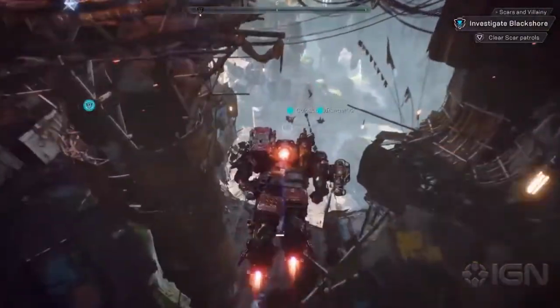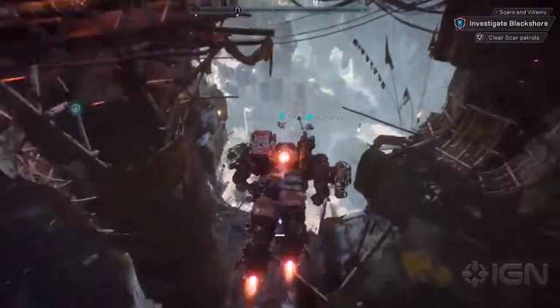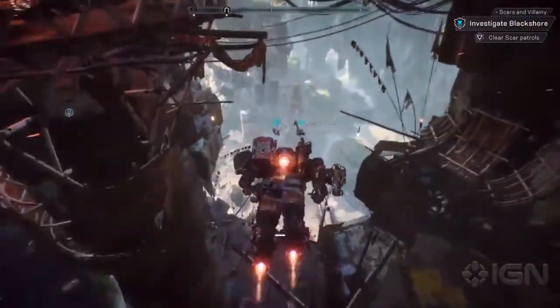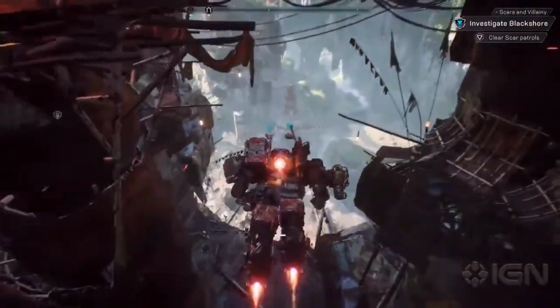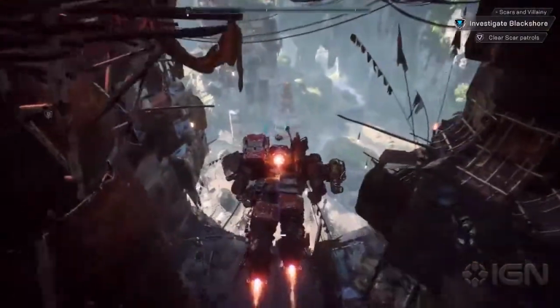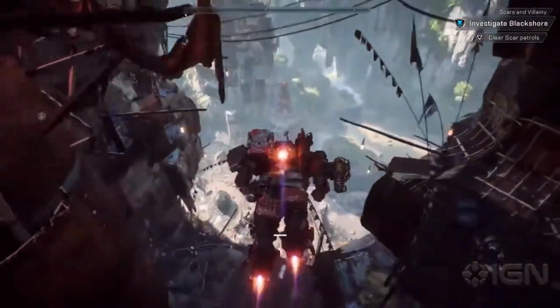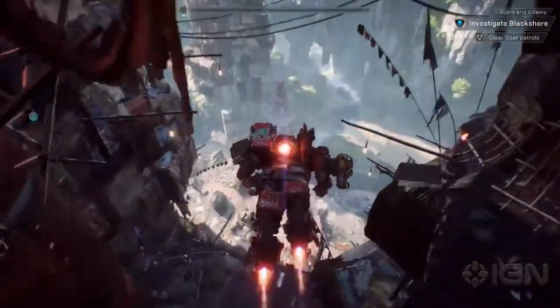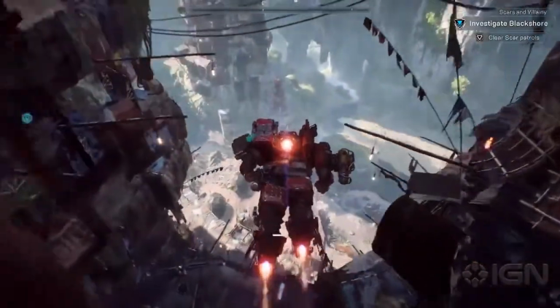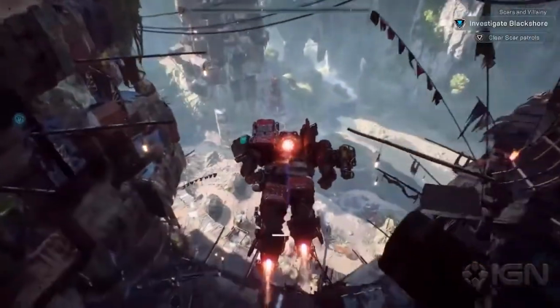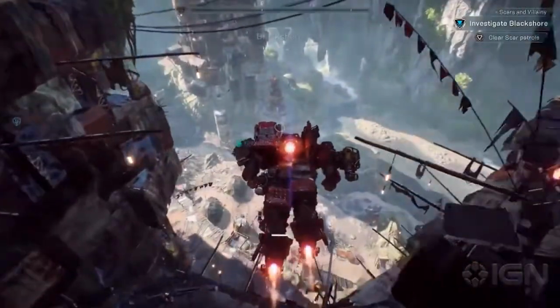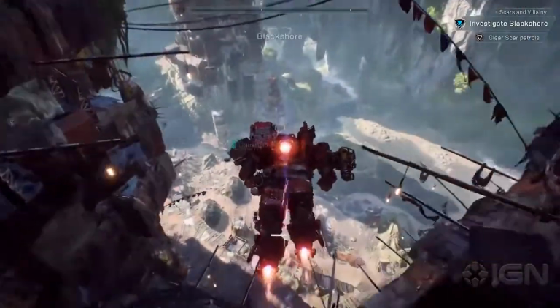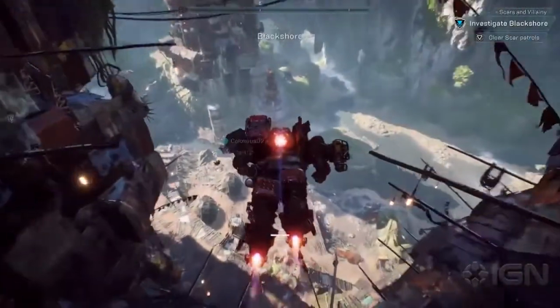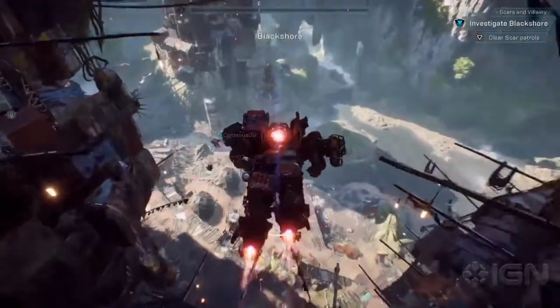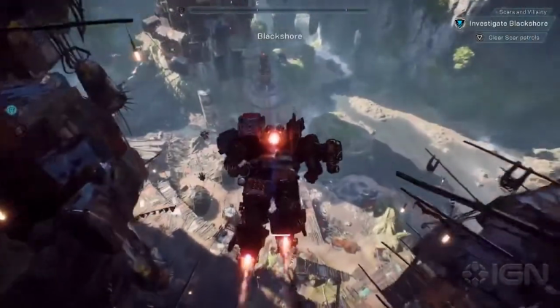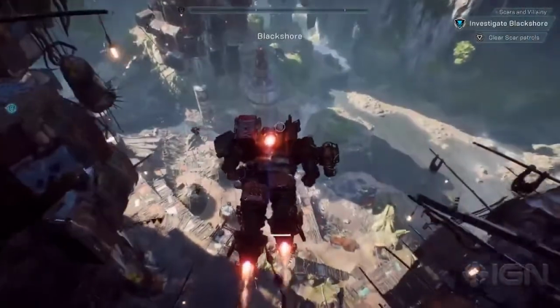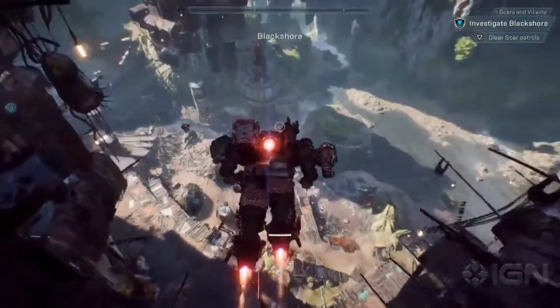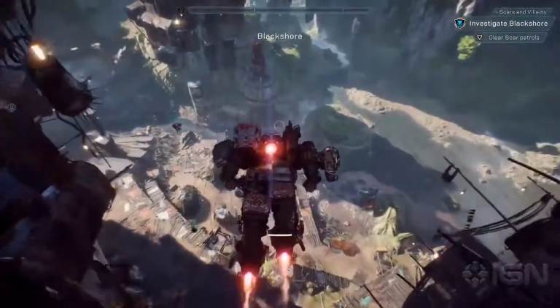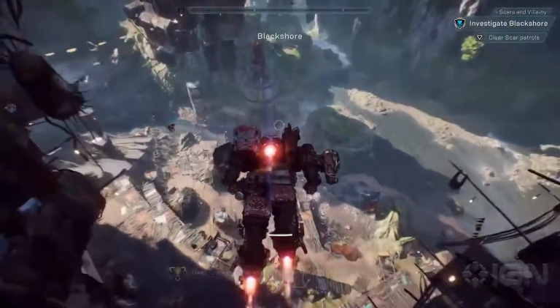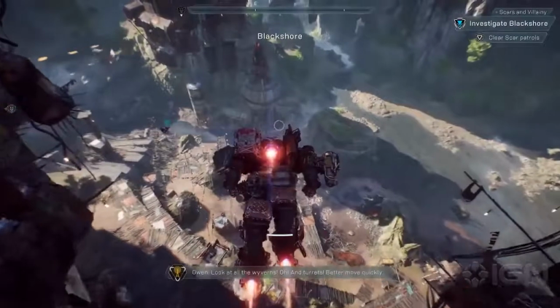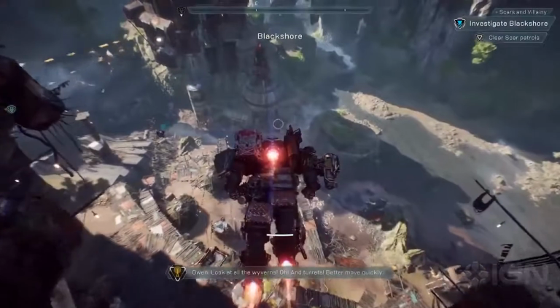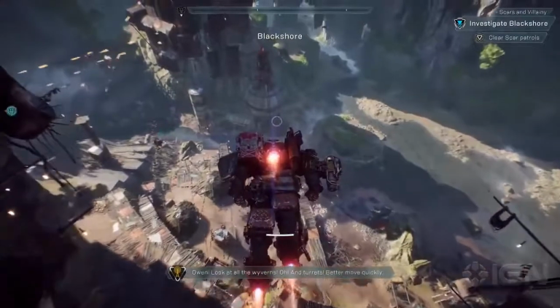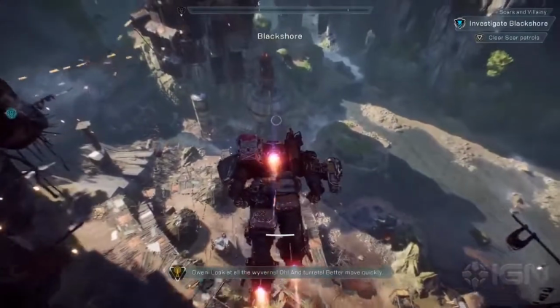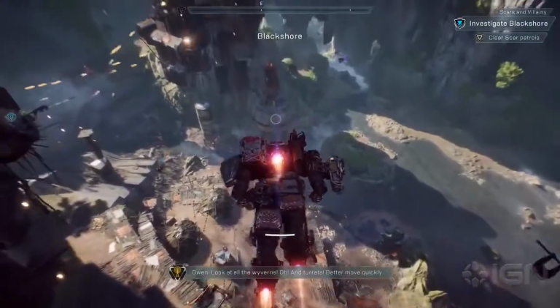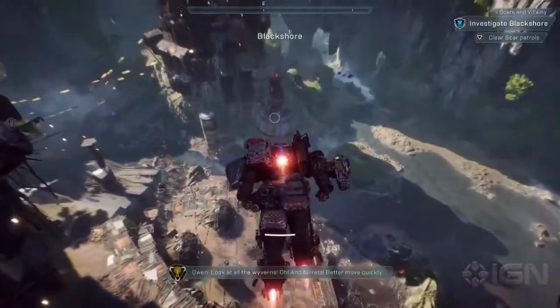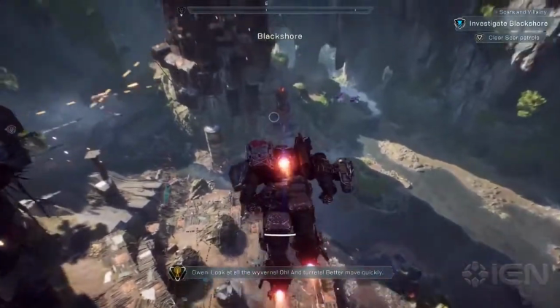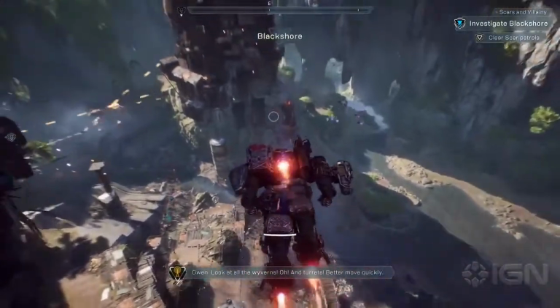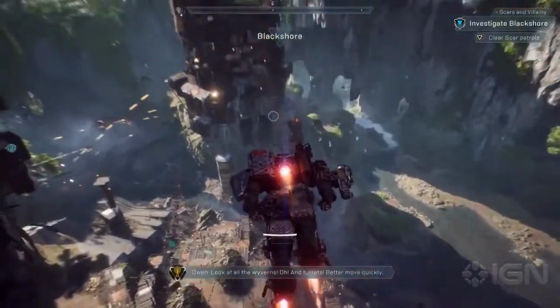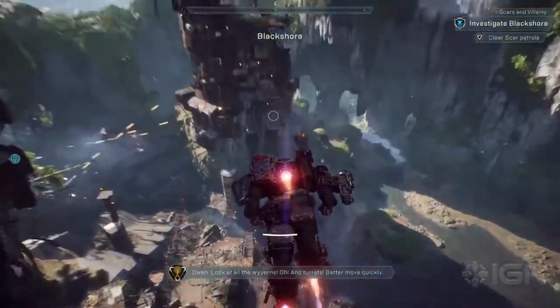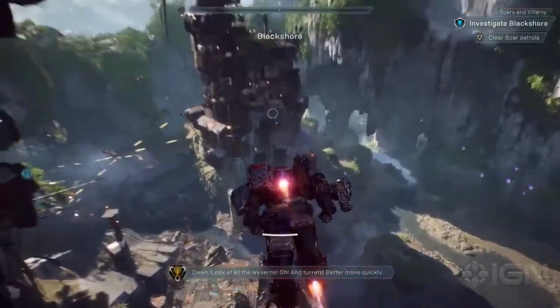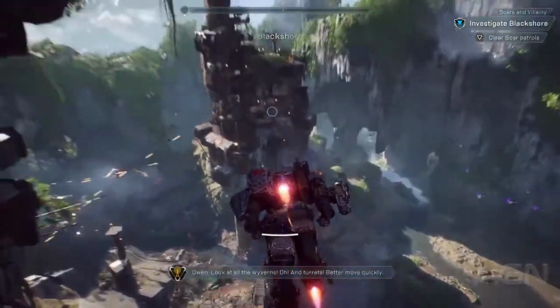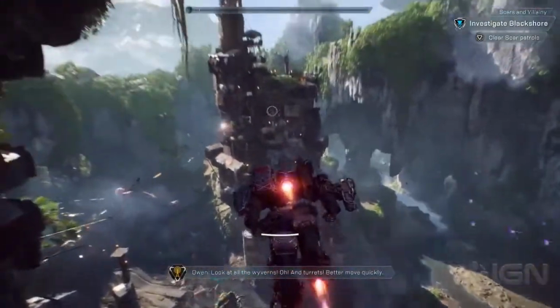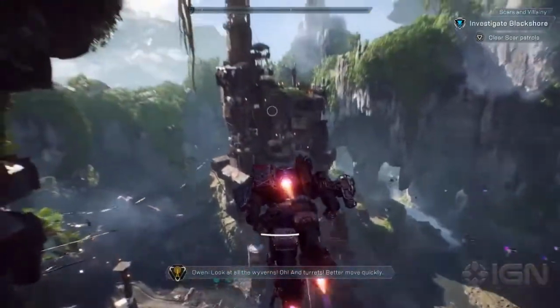Now that we've dealt with that sentry tower, we can dive off this cliff and continue searching for the poison. Look at all the weapons — and the turrets!